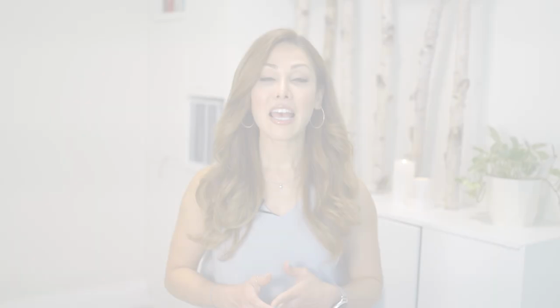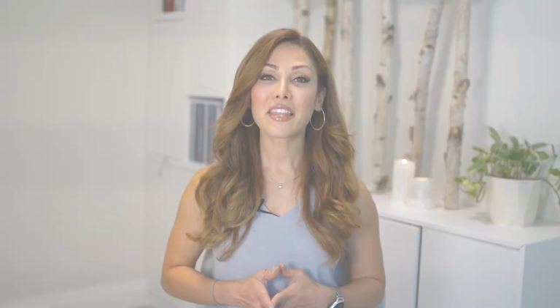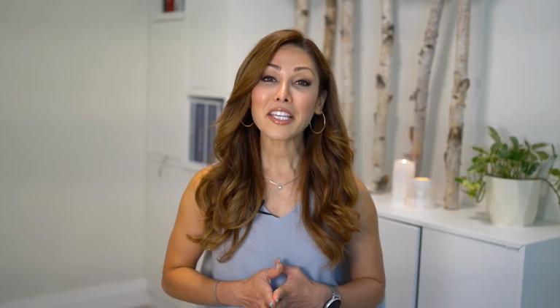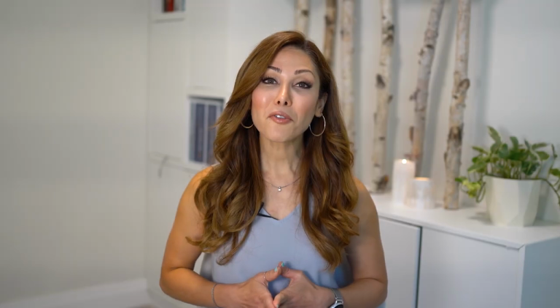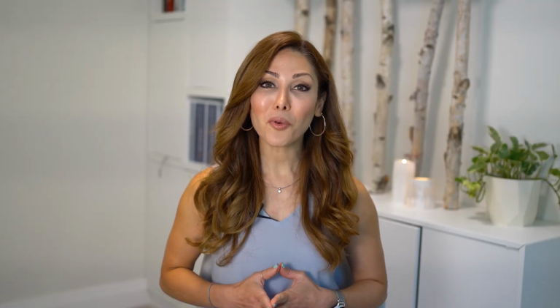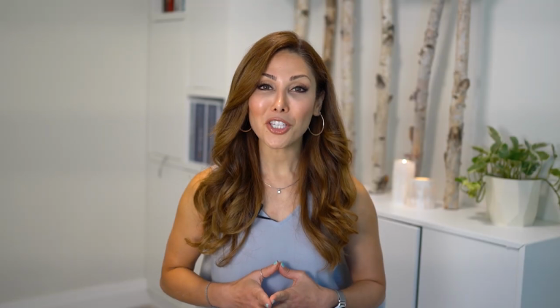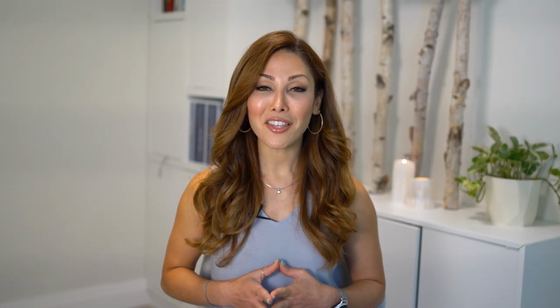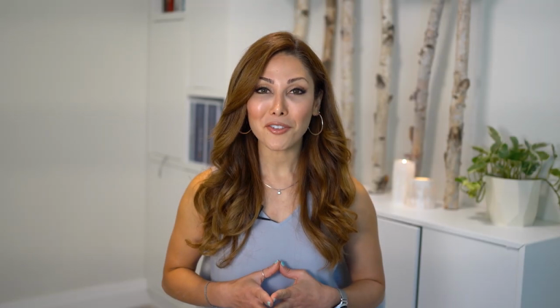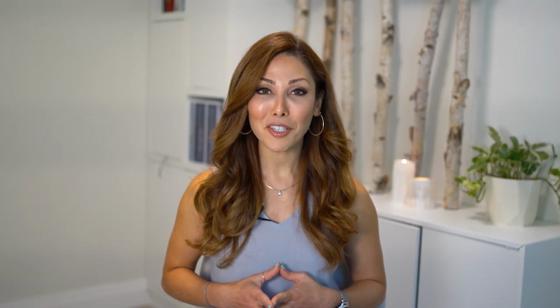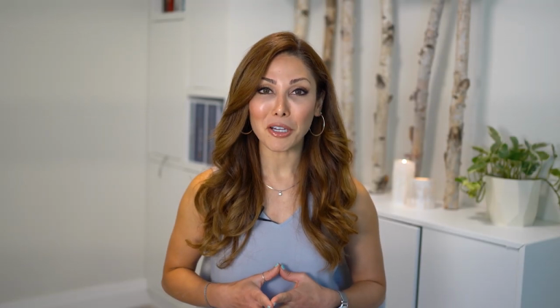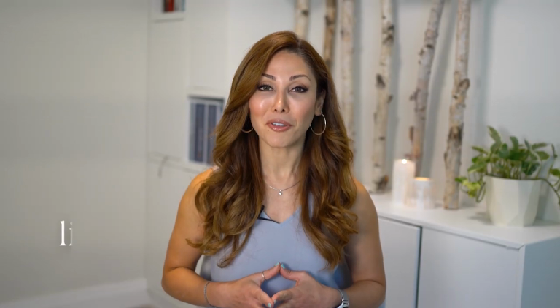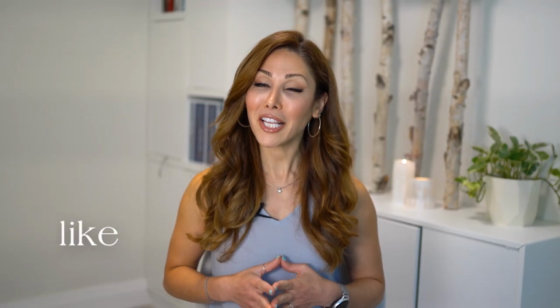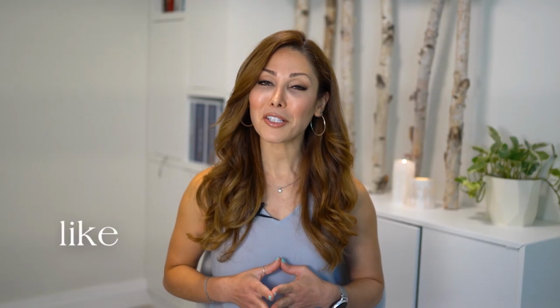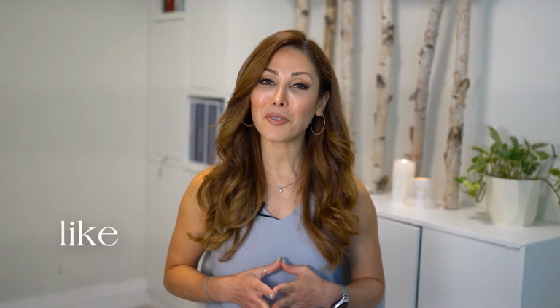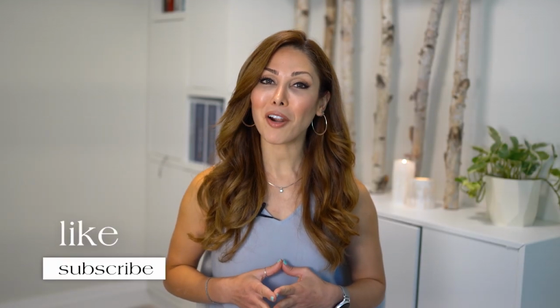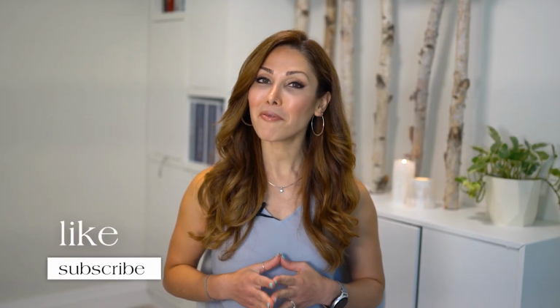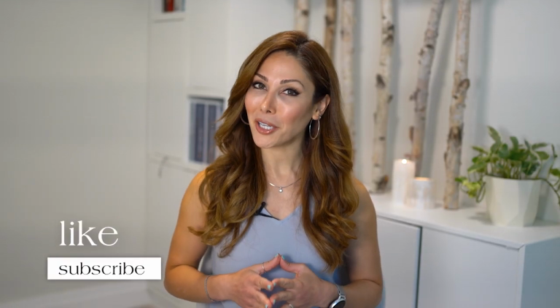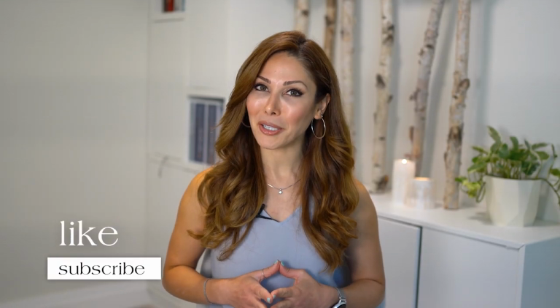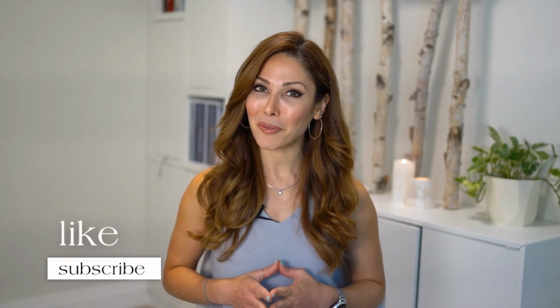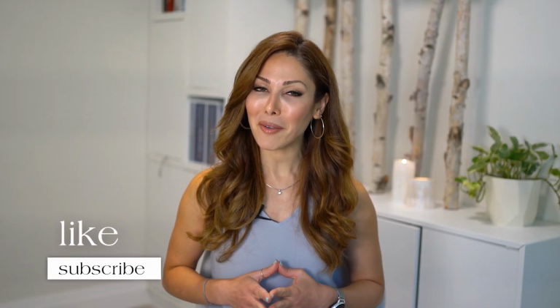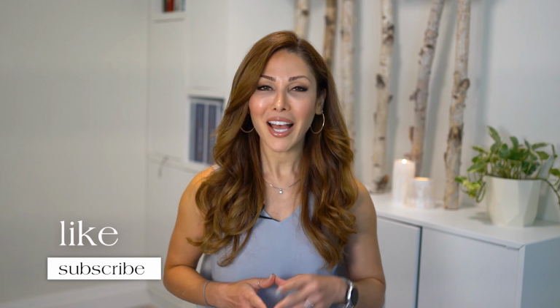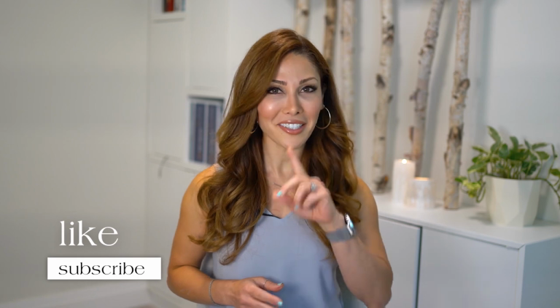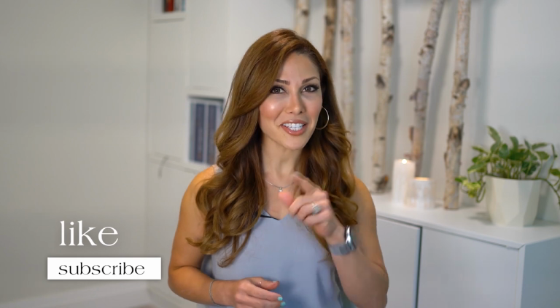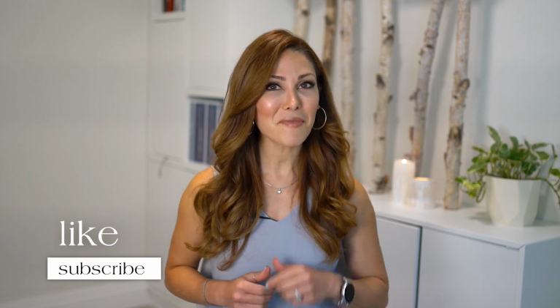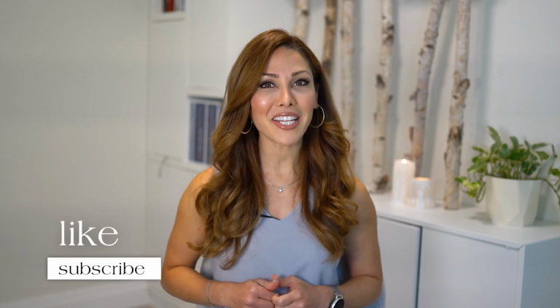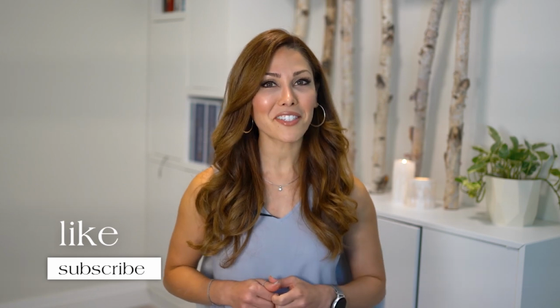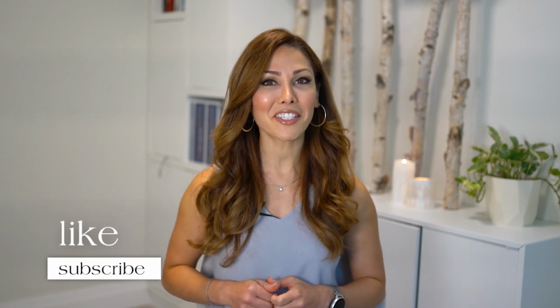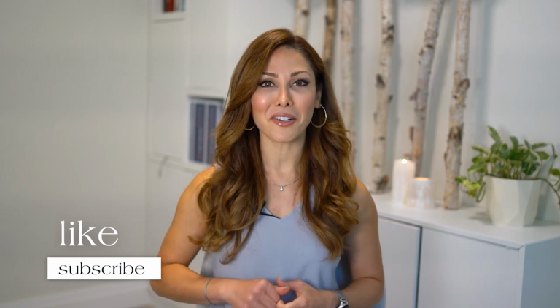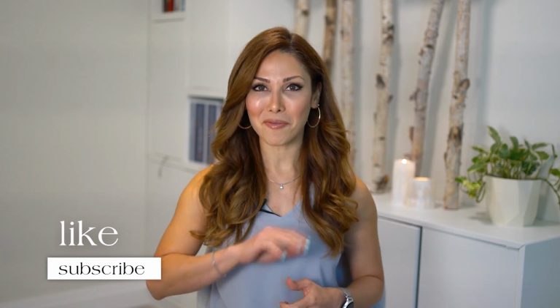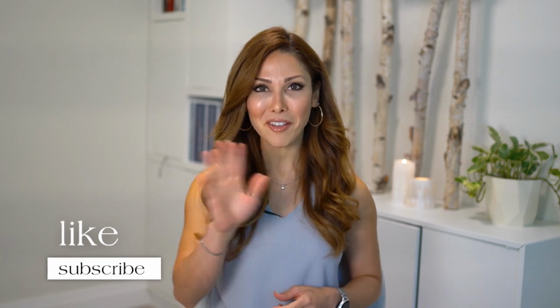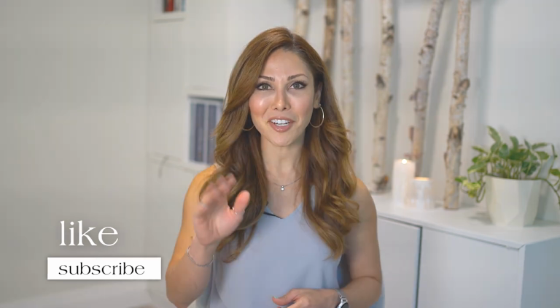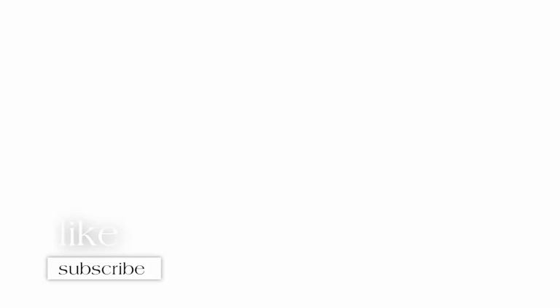Thank you for watching this video. Like and subscribe, and I'll see you in my next video. Bye for now!